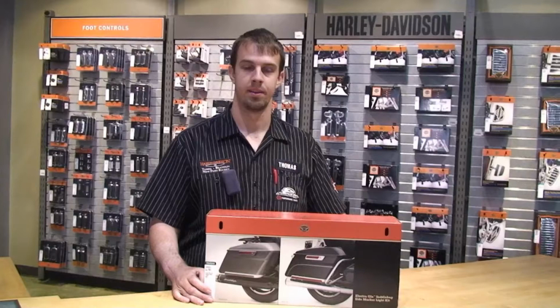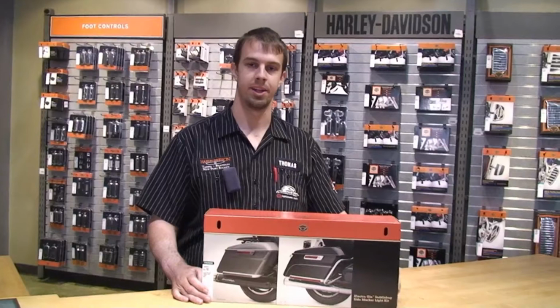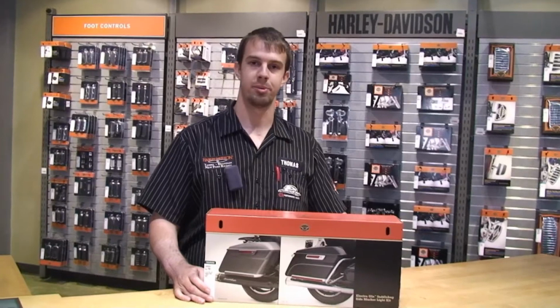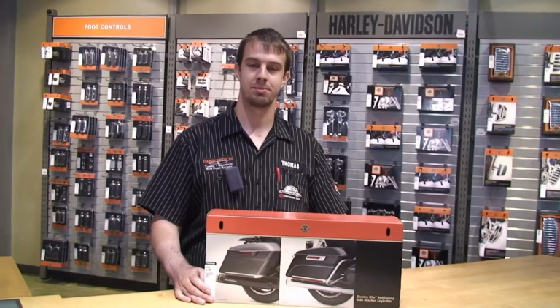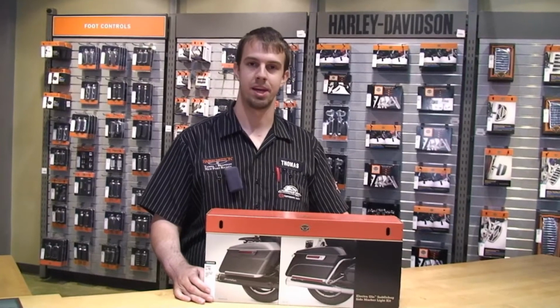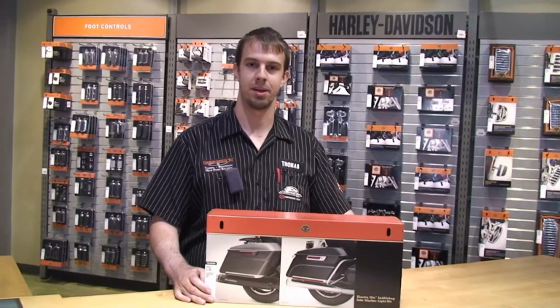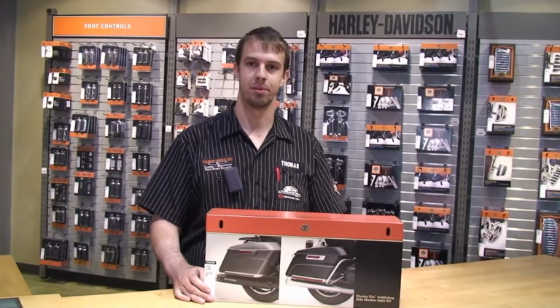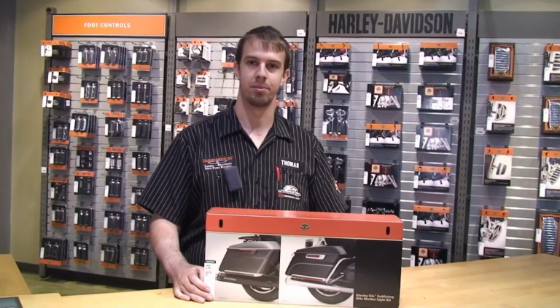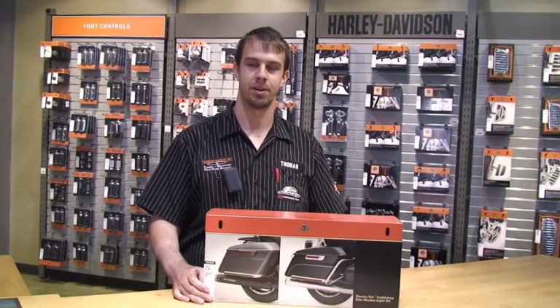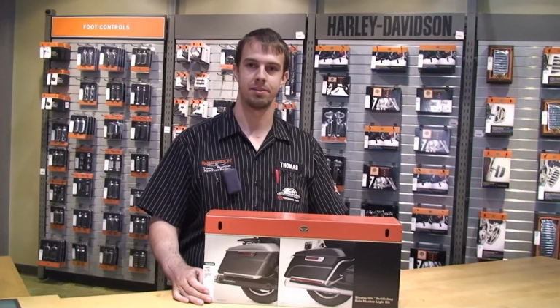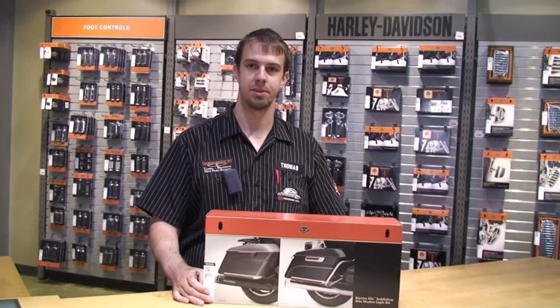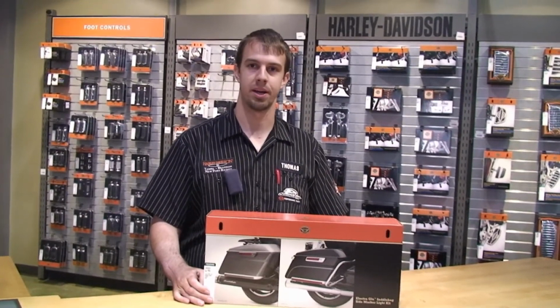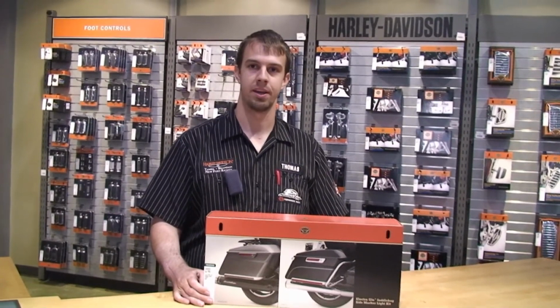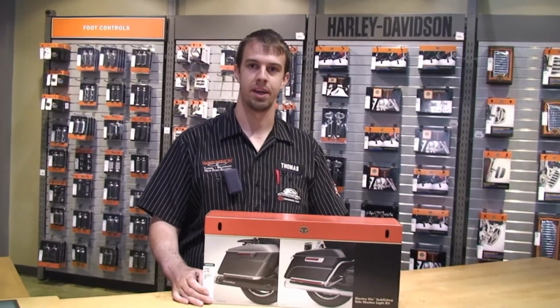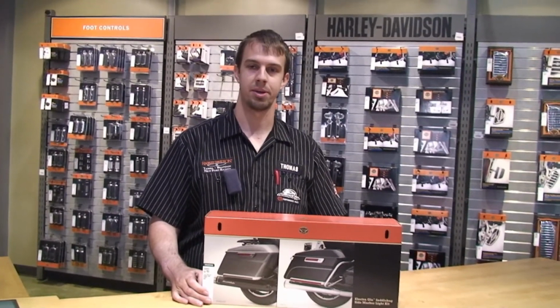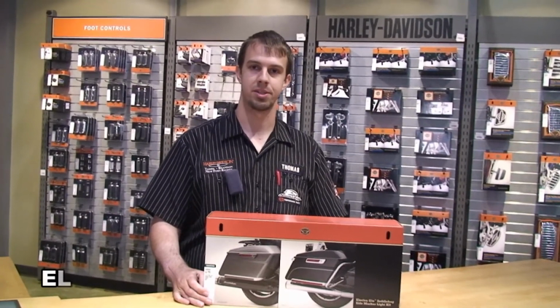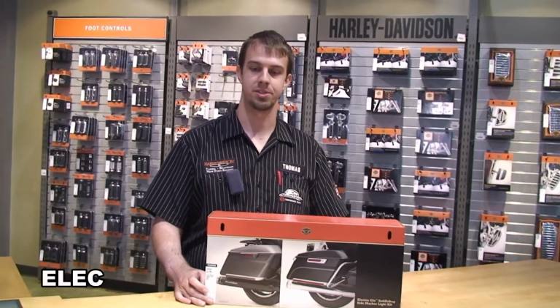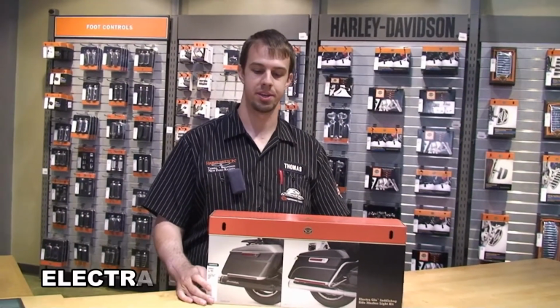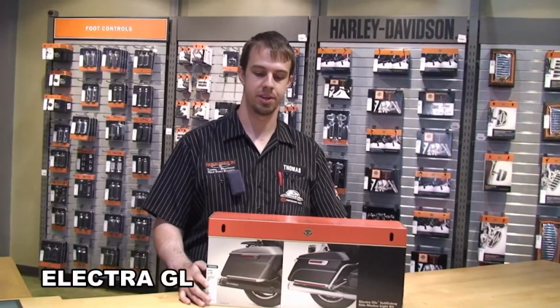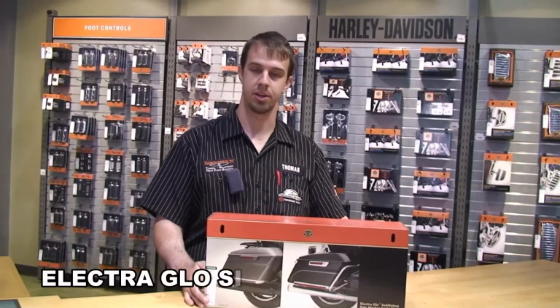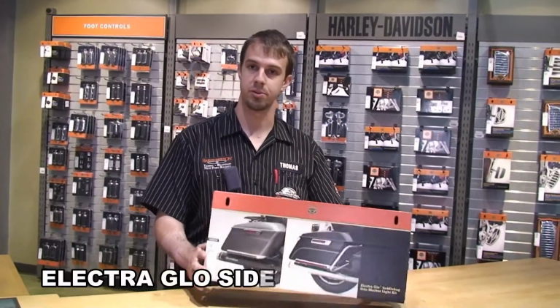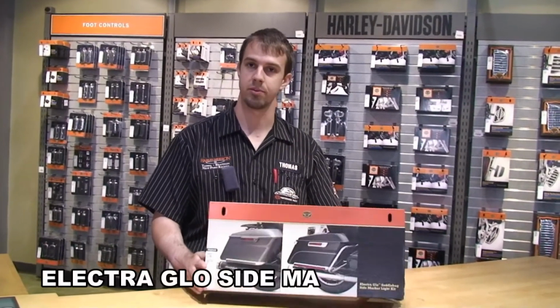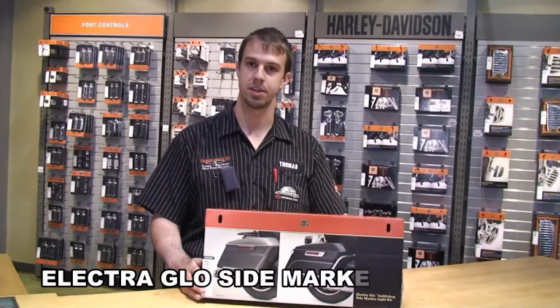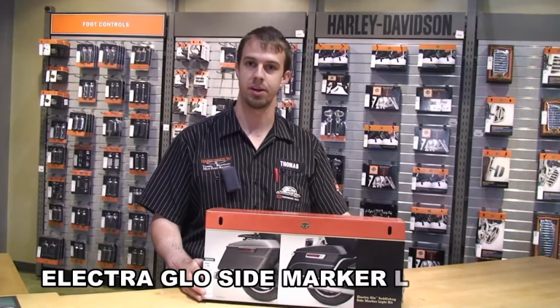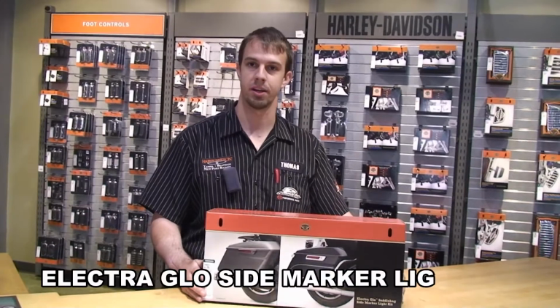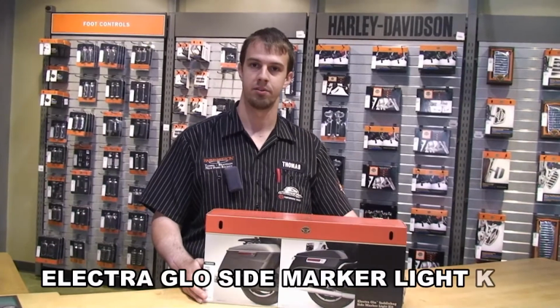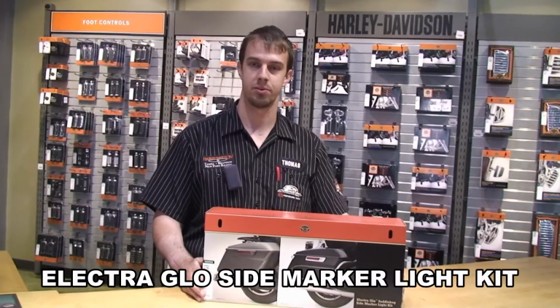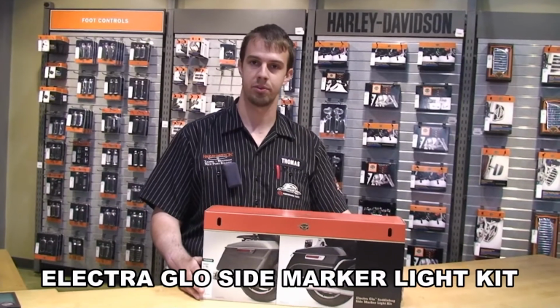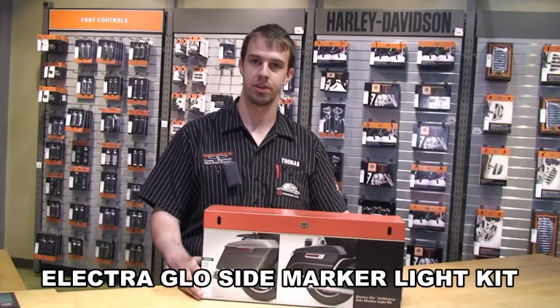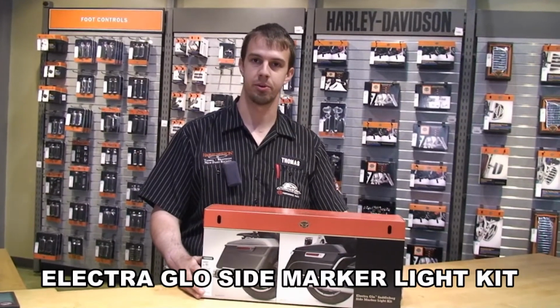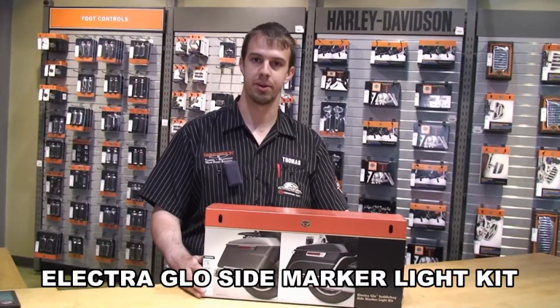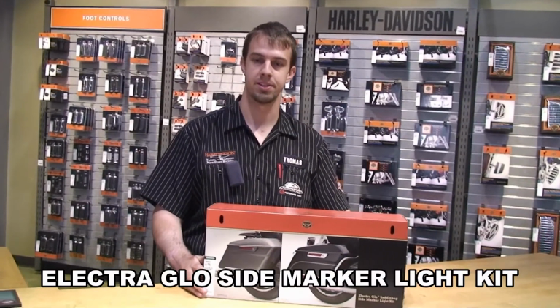Hello, my name is Tom and I'm from Harley-Davidson of Brandon, and I'm here to introduce to you today a new 2014 product: the 2014 Touring Models.